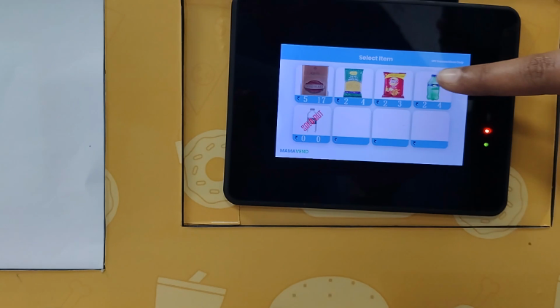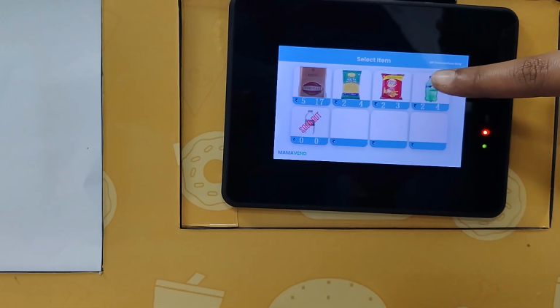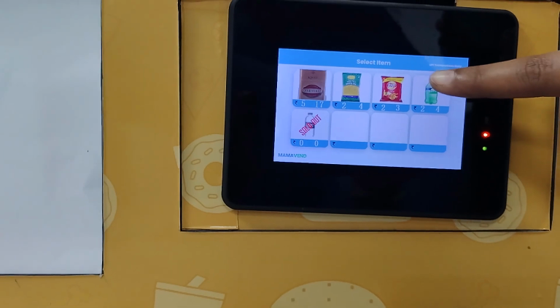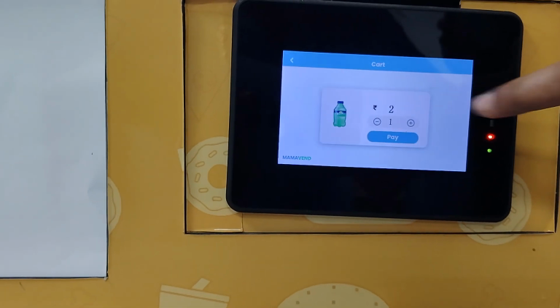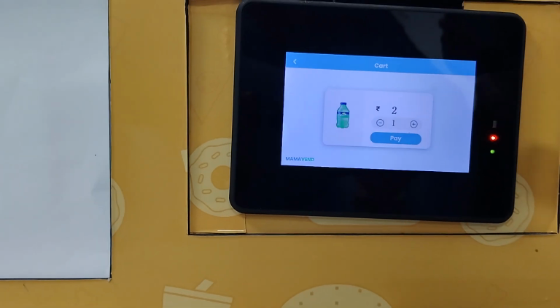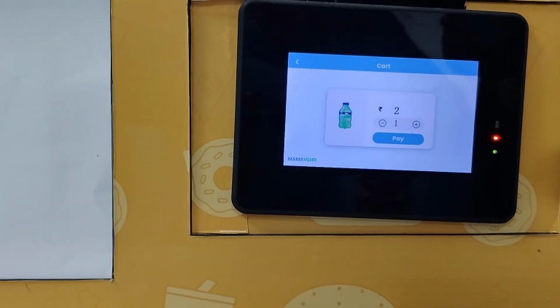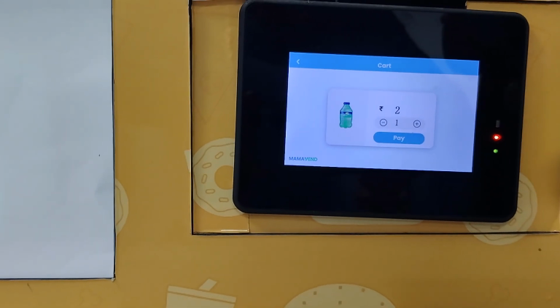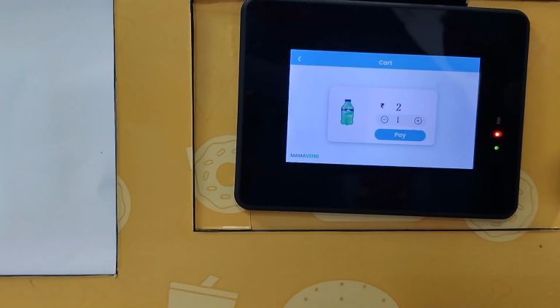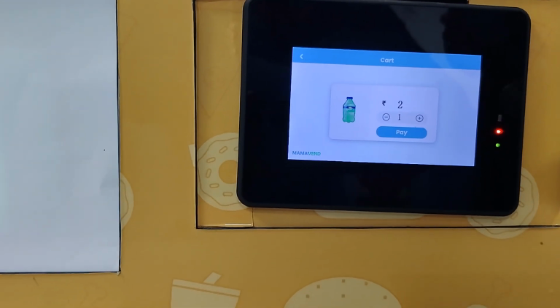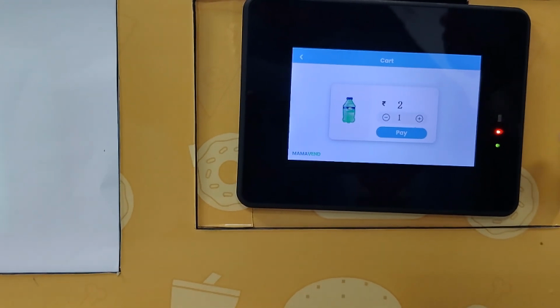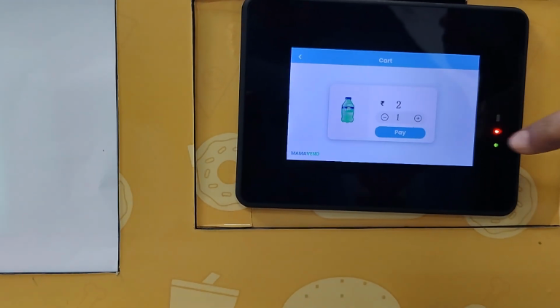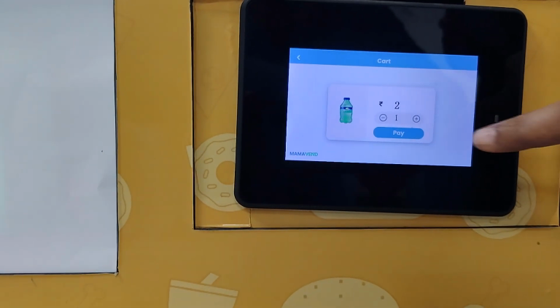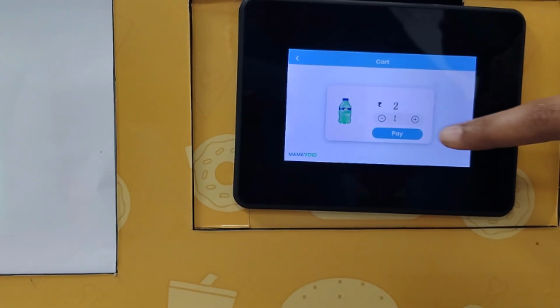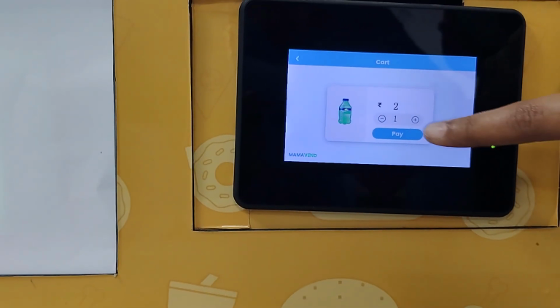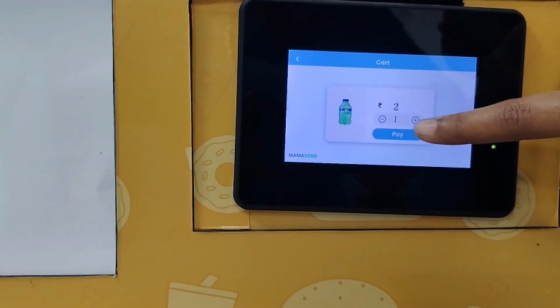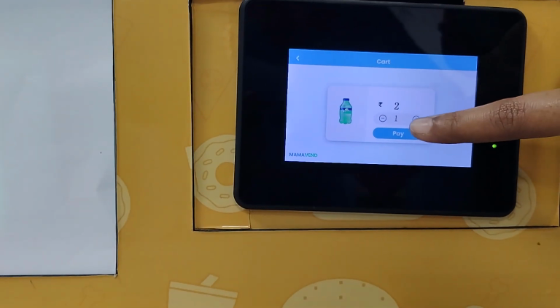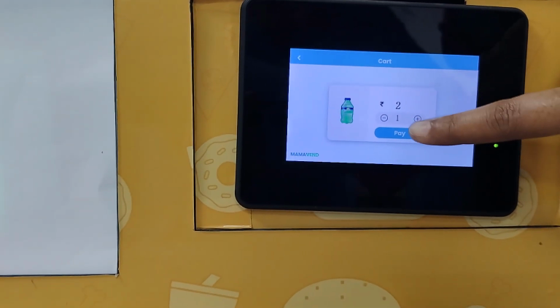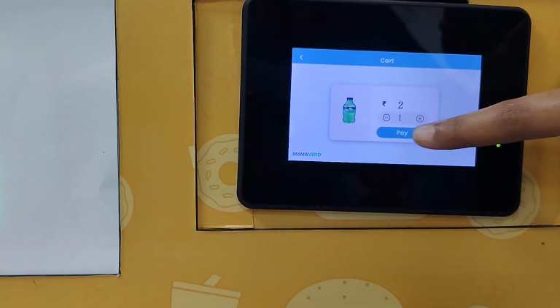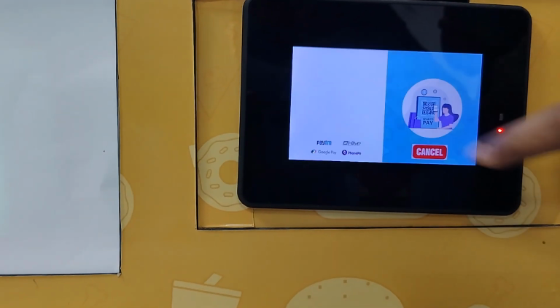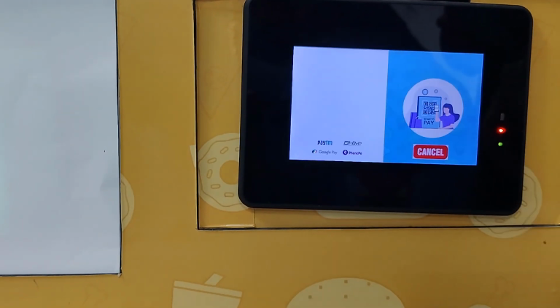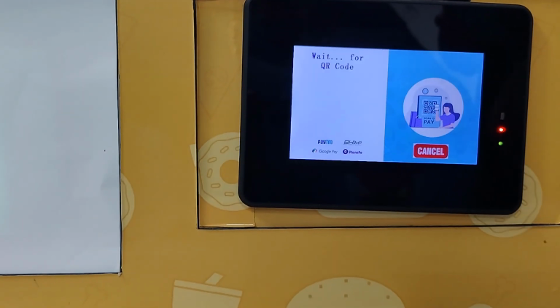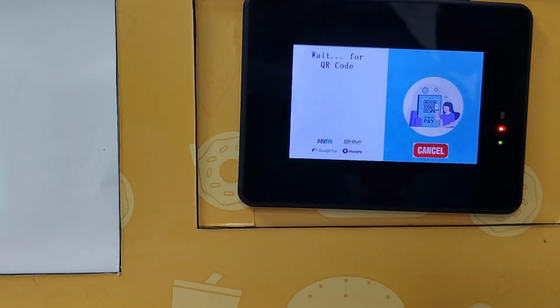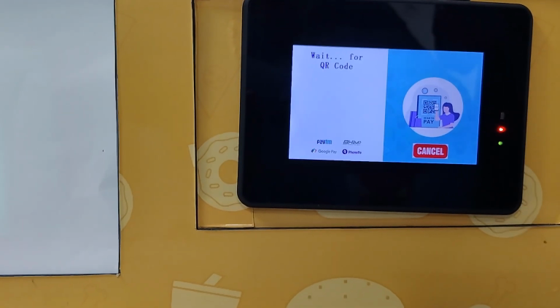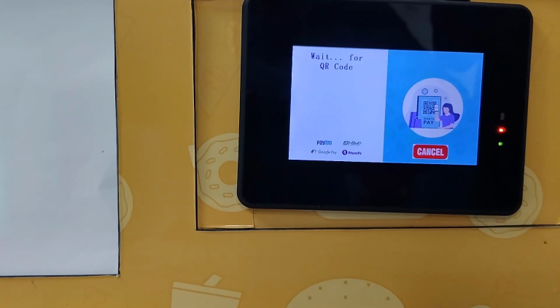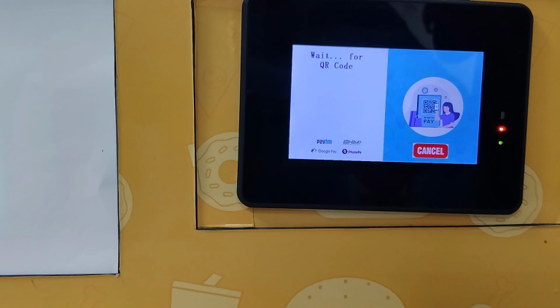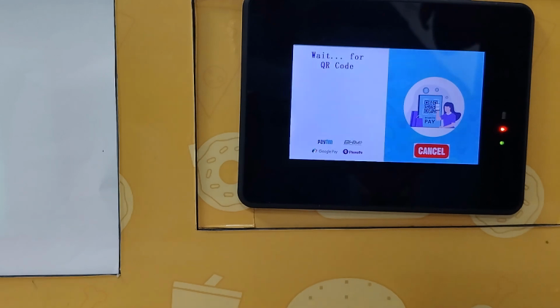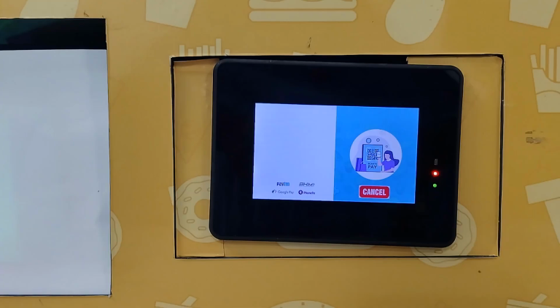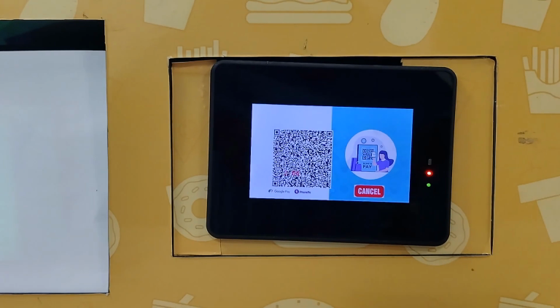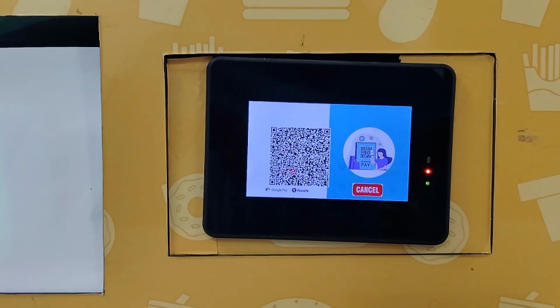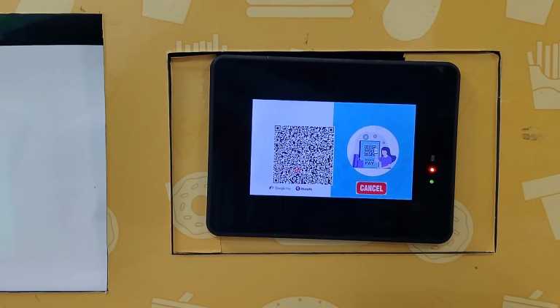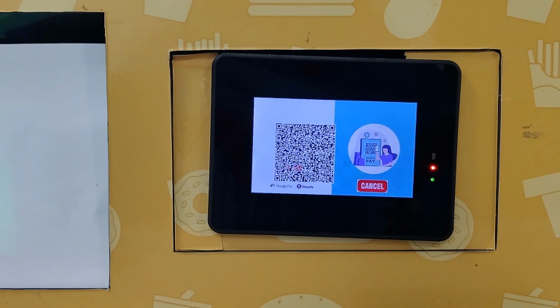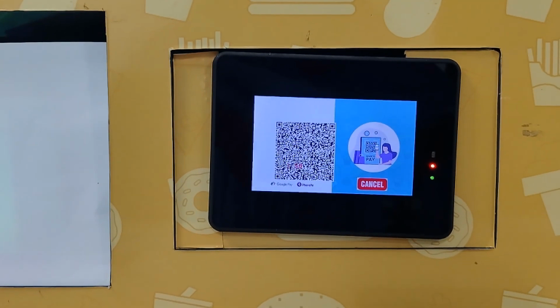I am selecting one product, adjust the quantity if needed, then click pay and a QR code will be generated.